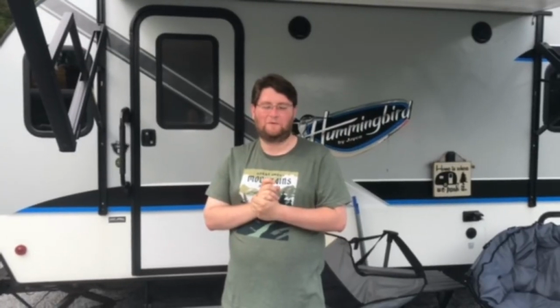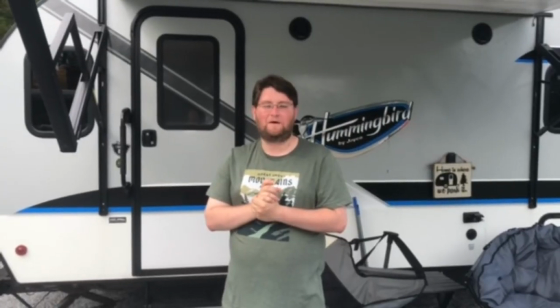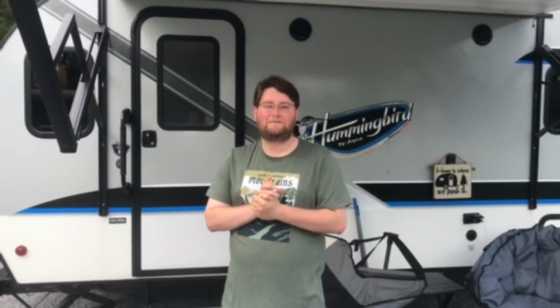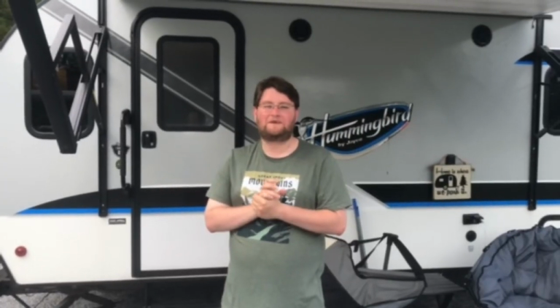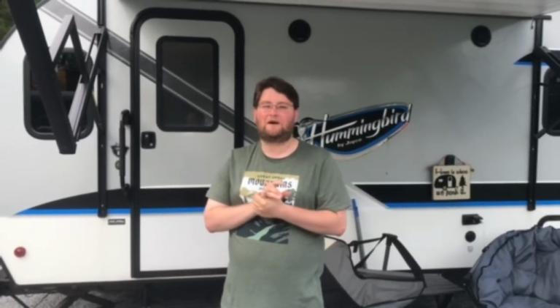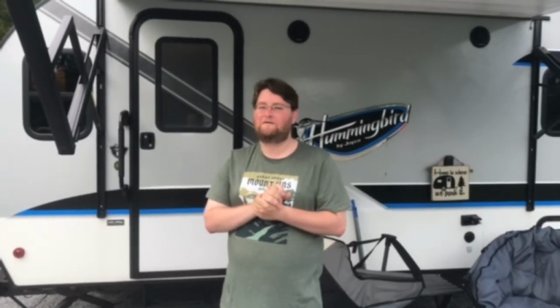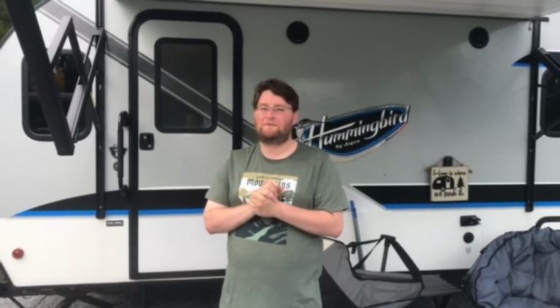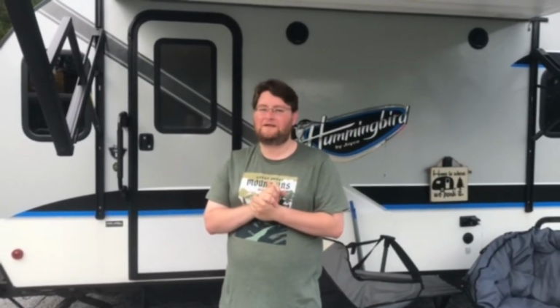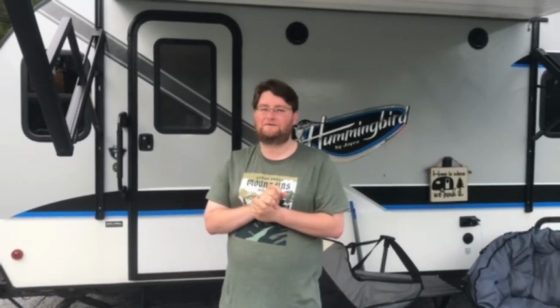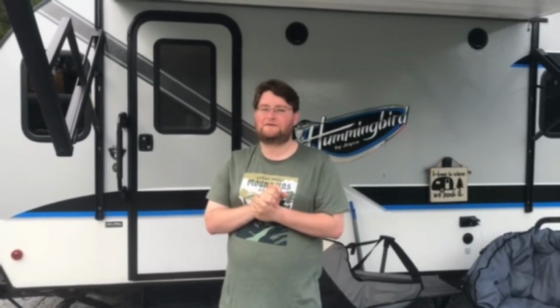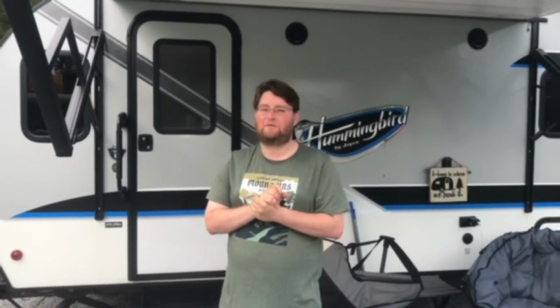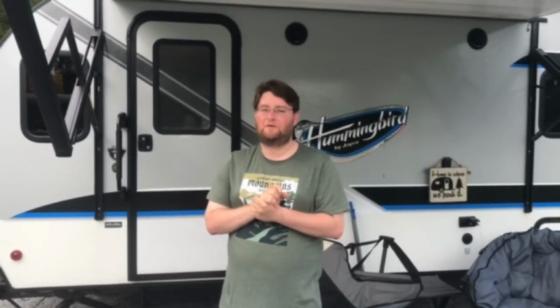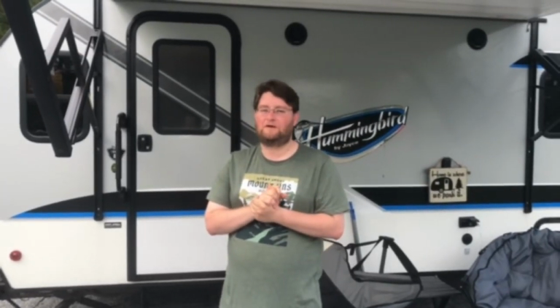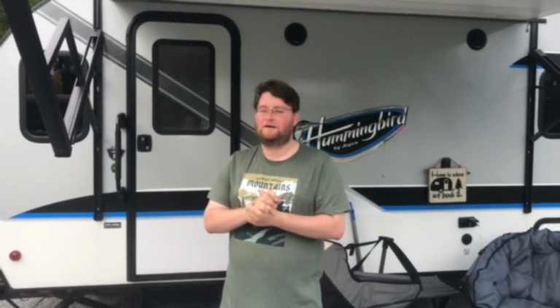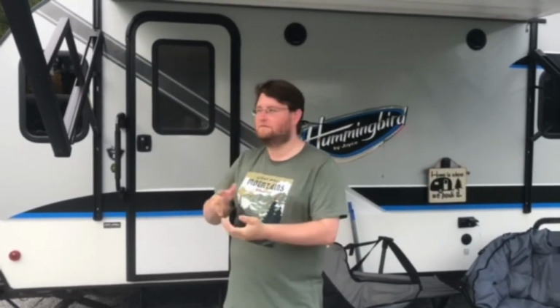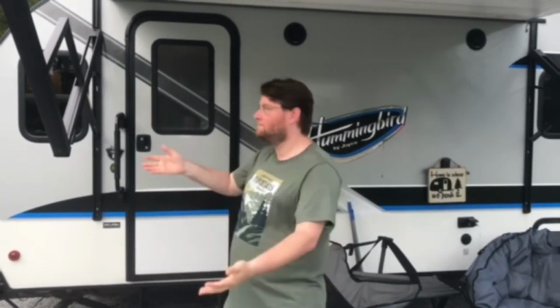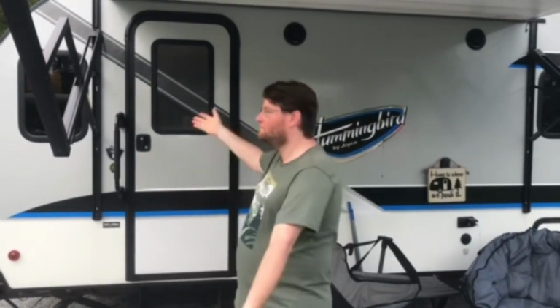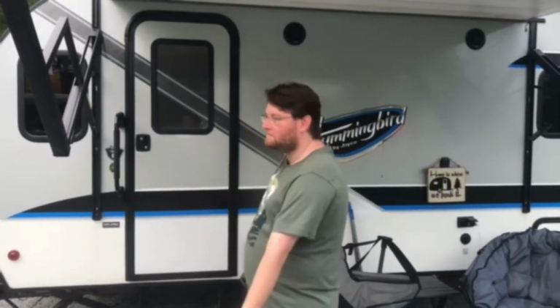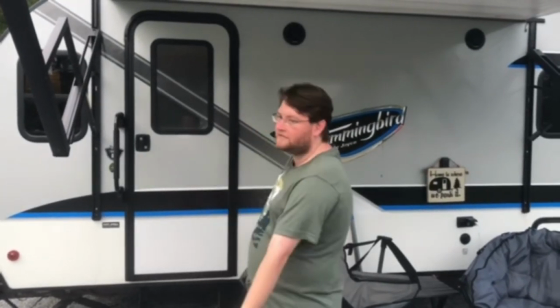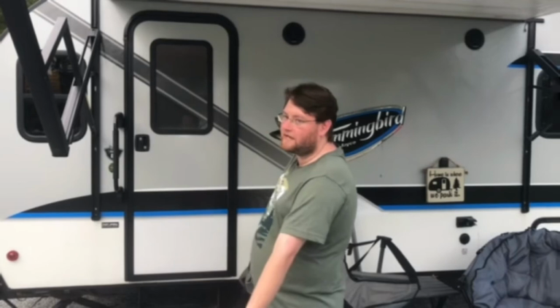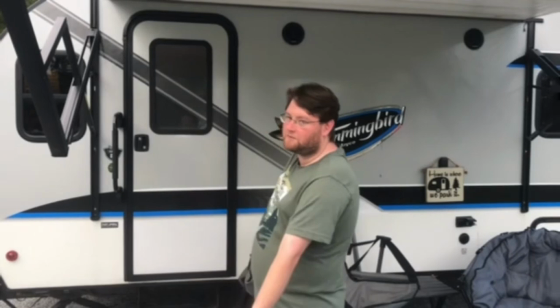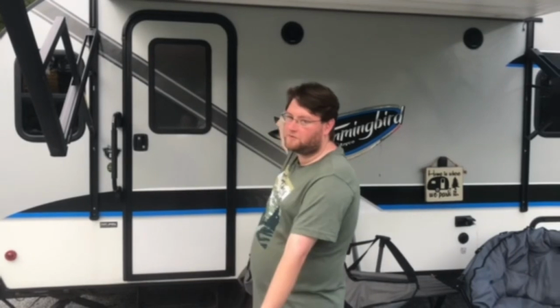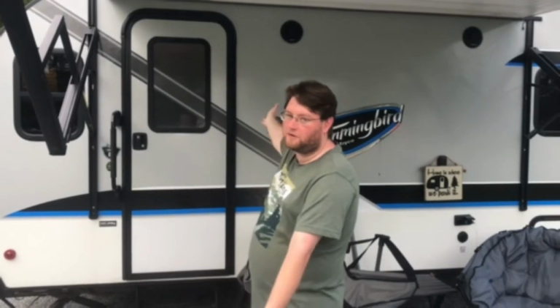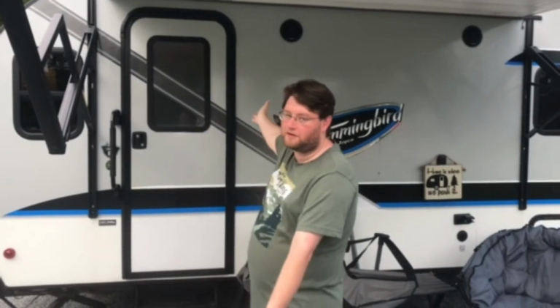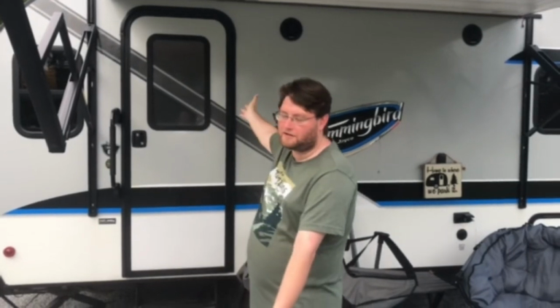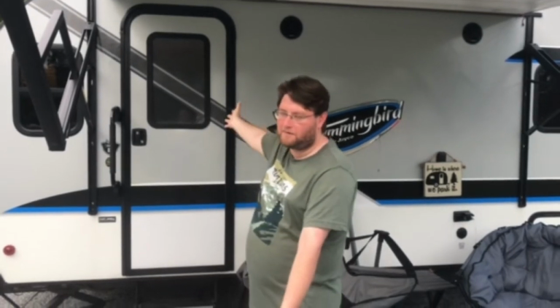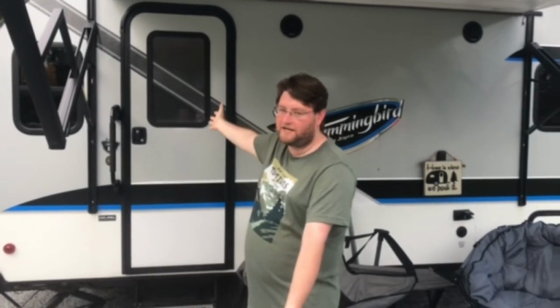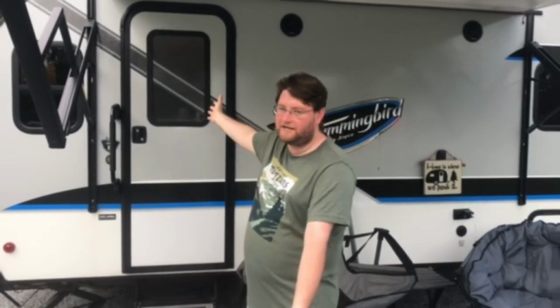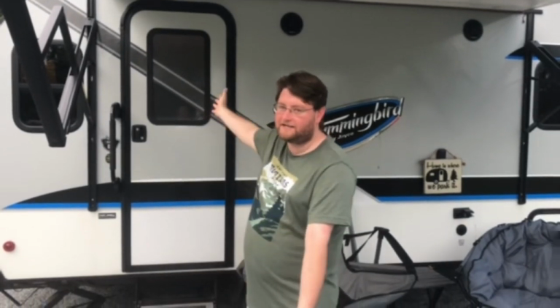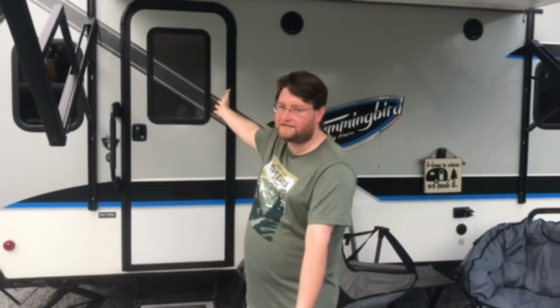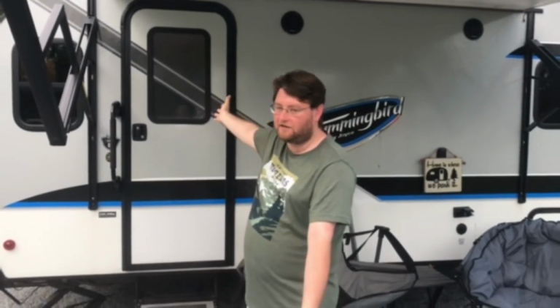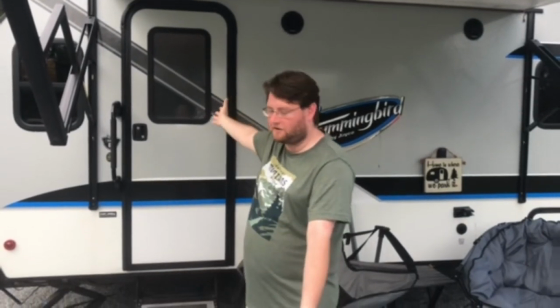Welcome to RV Ready to Explore Camper Tour. Come on in and take a look.